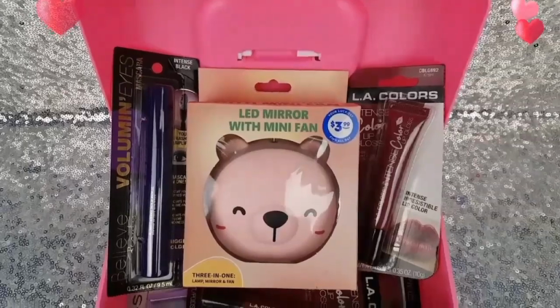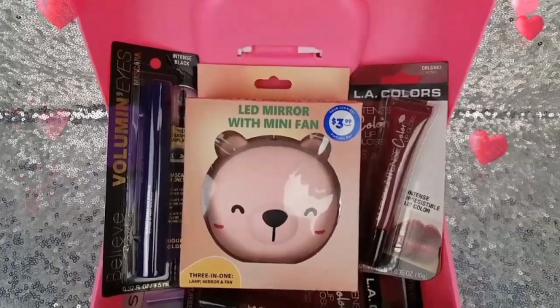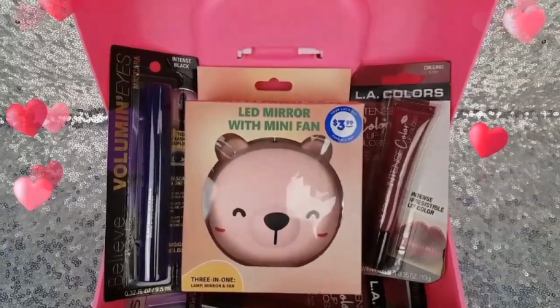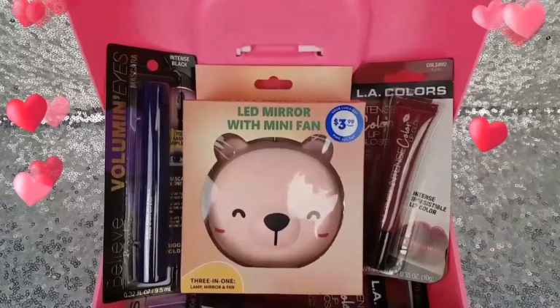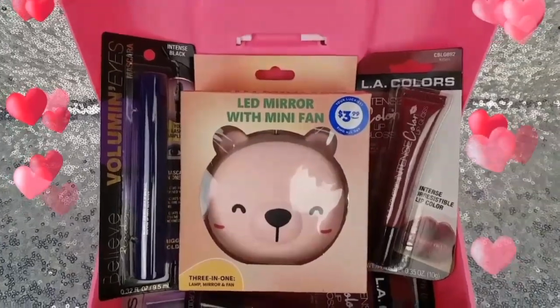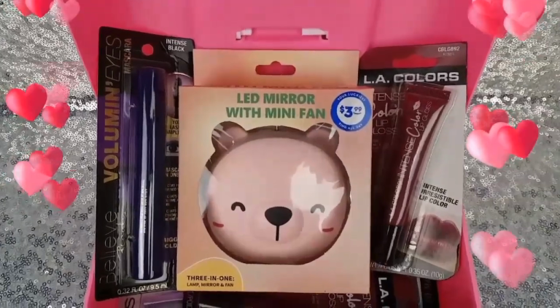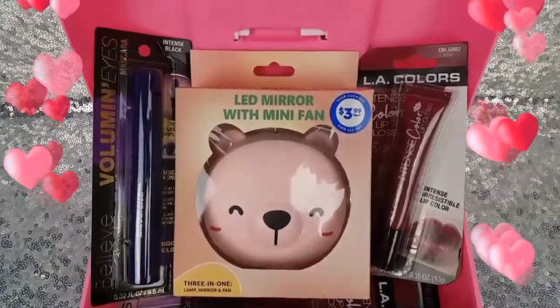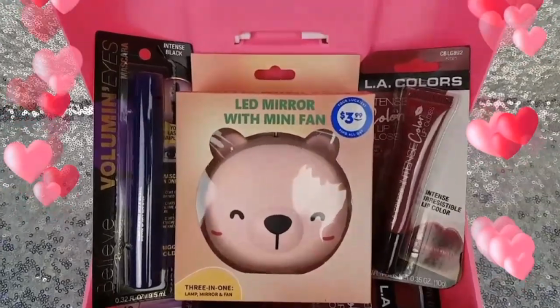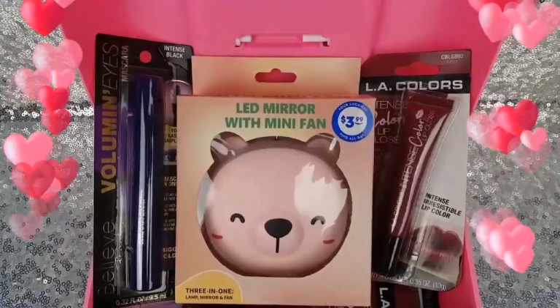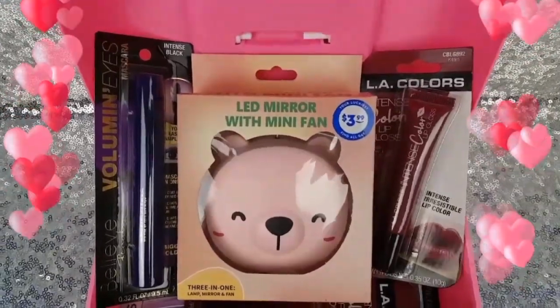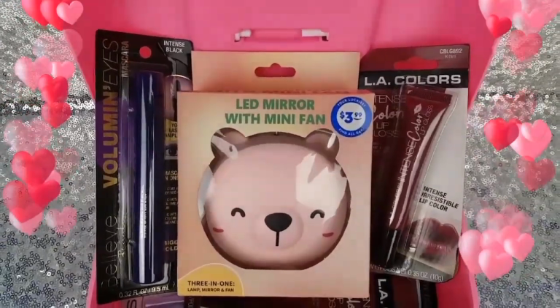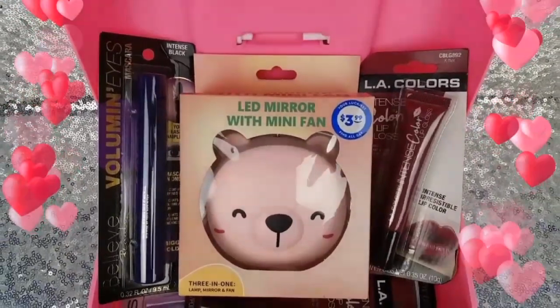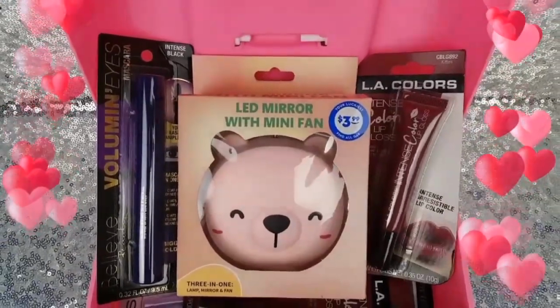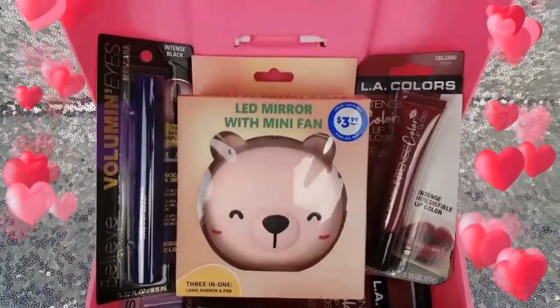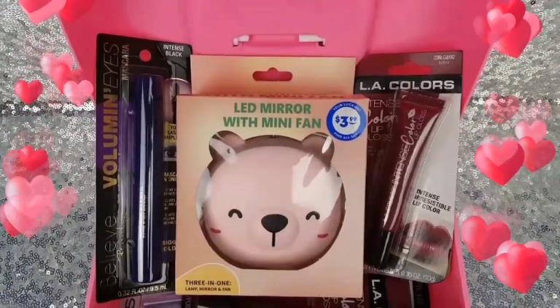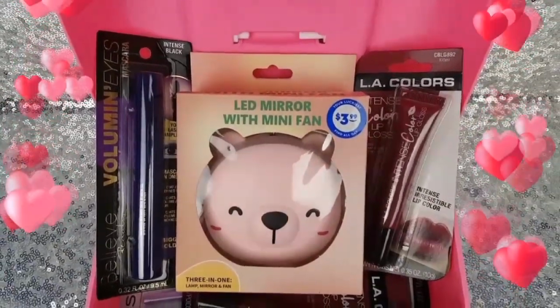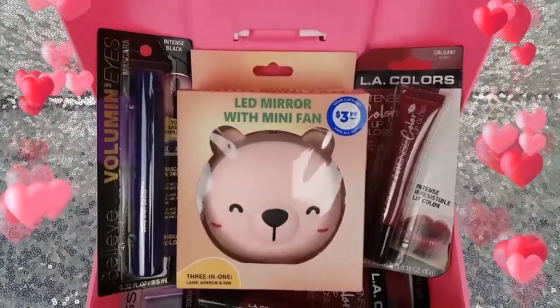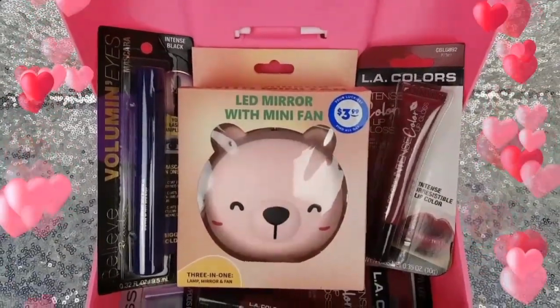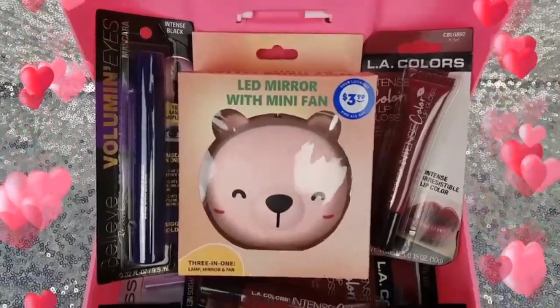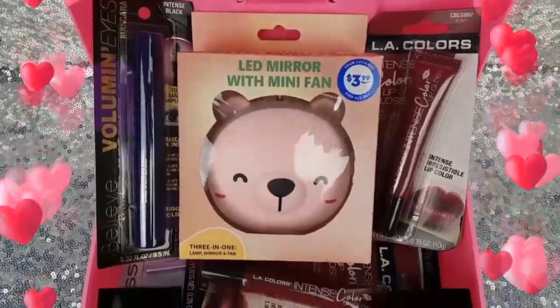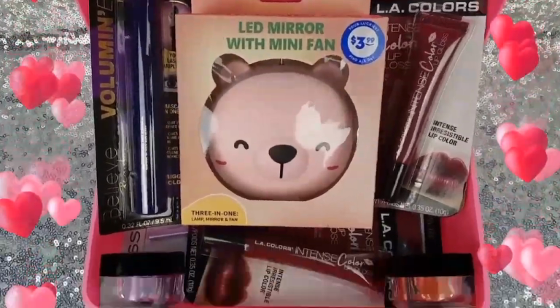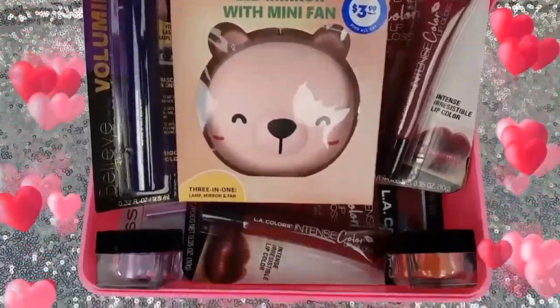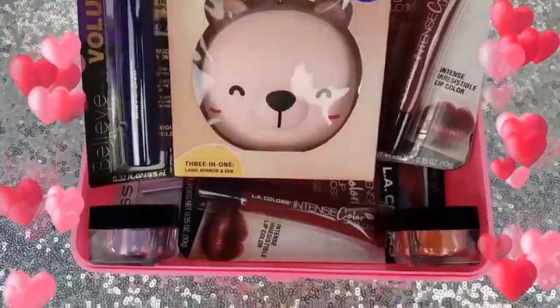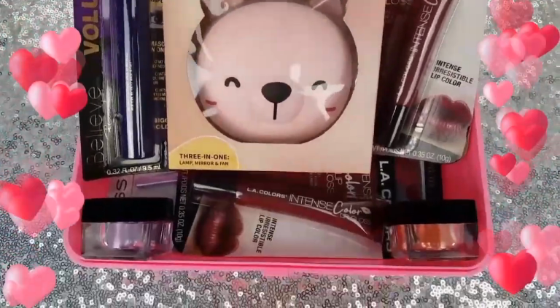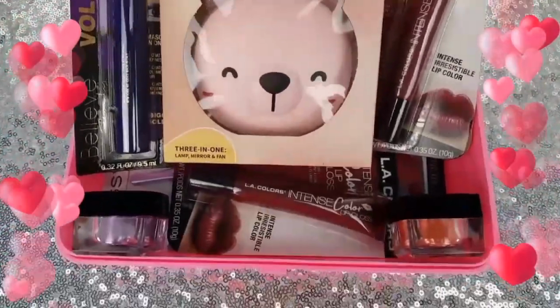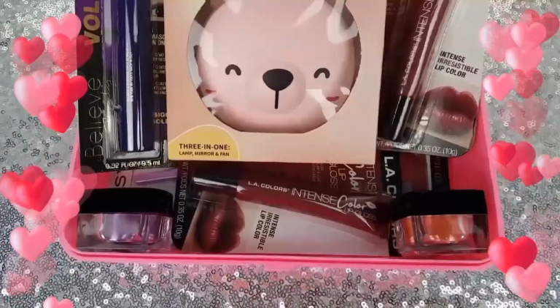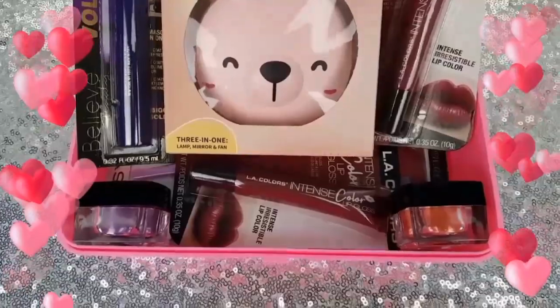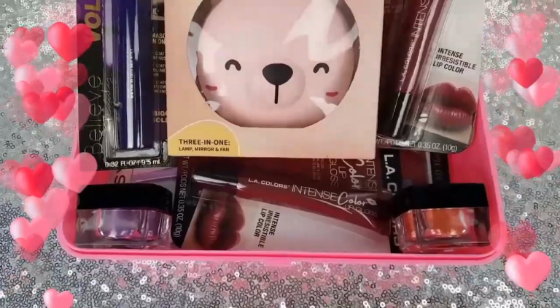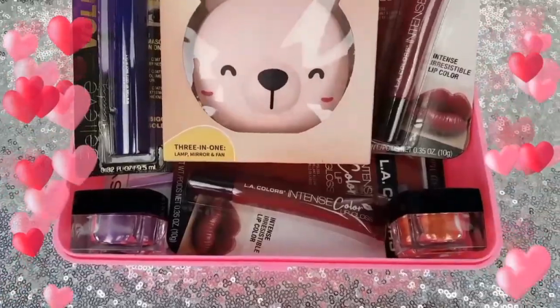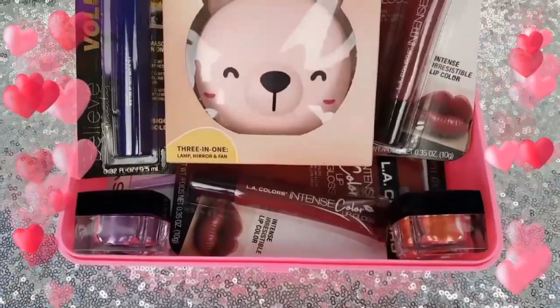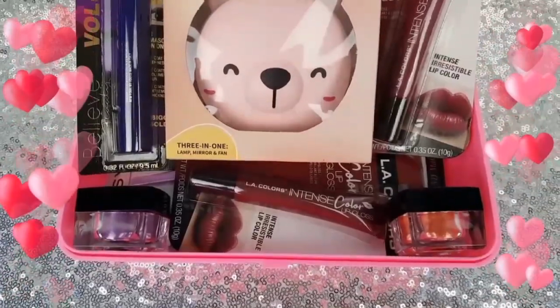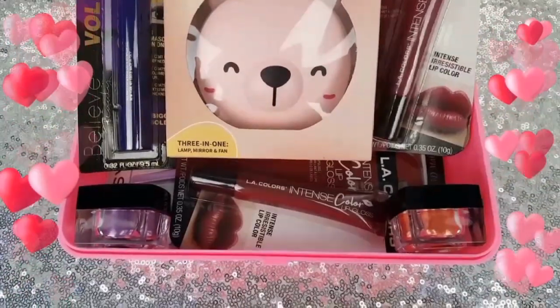Hey loves! Today's video is a small makeup haul of products from a few of my favorite stores.